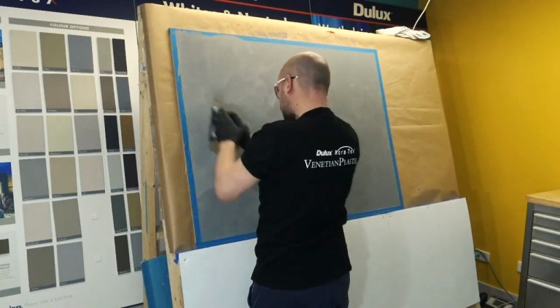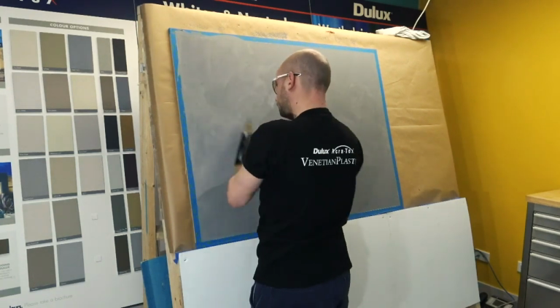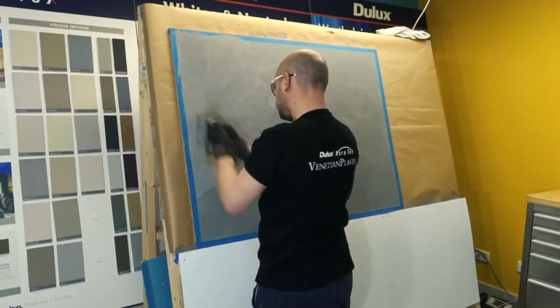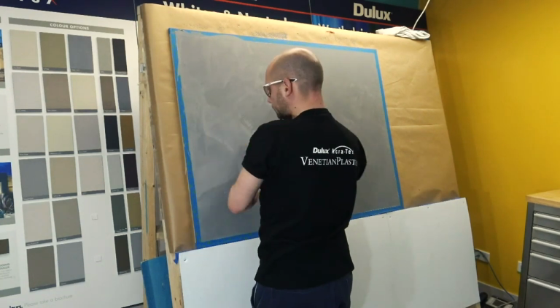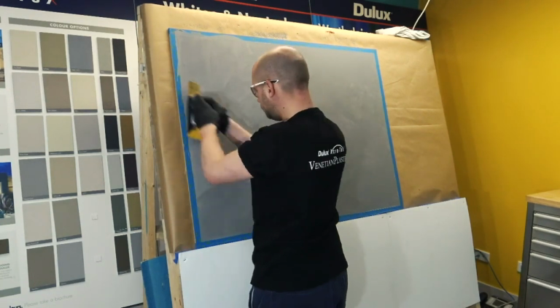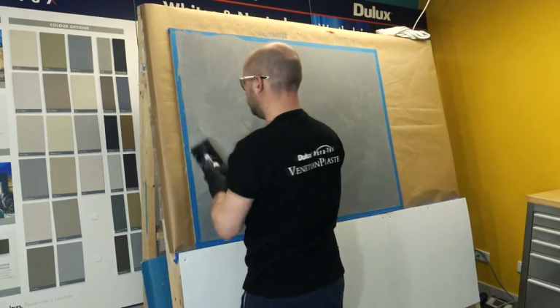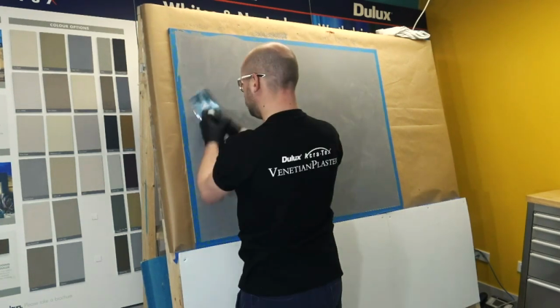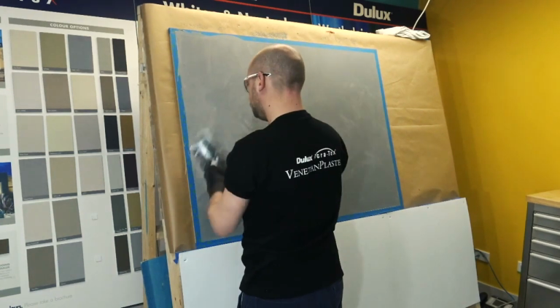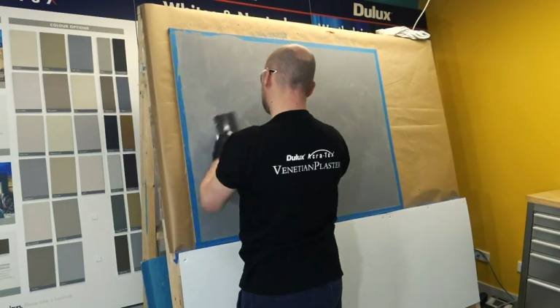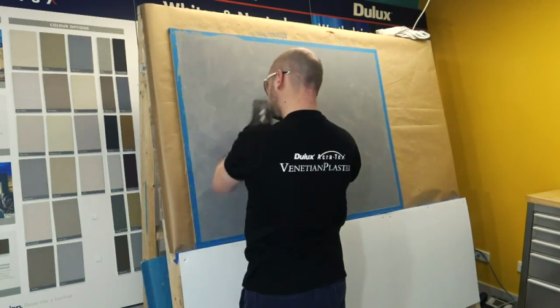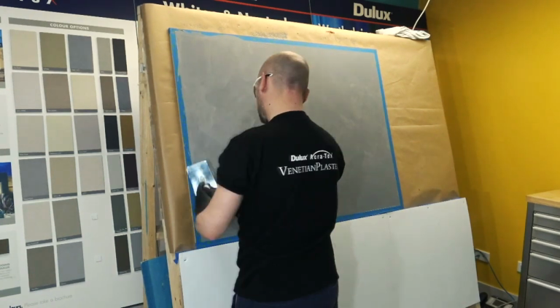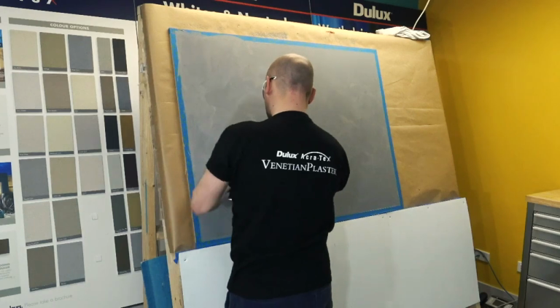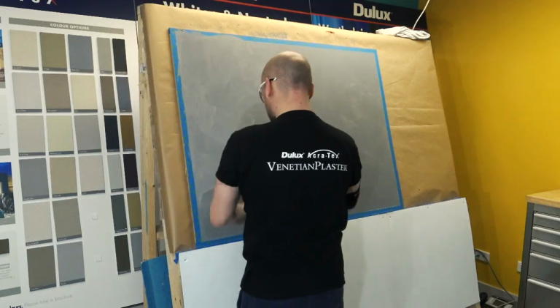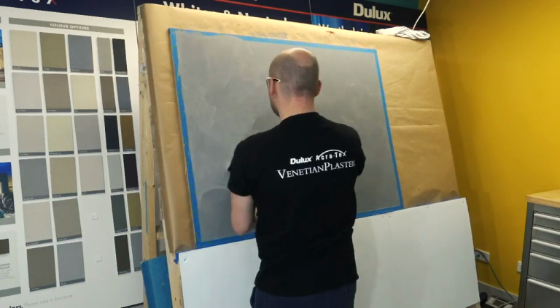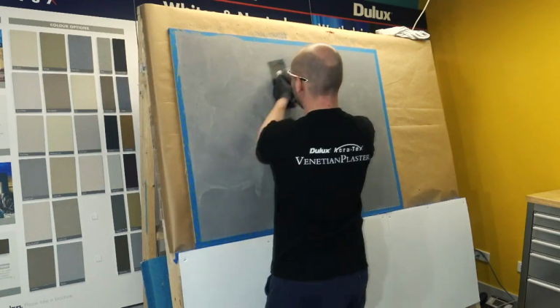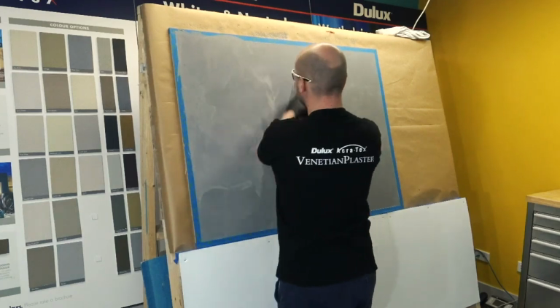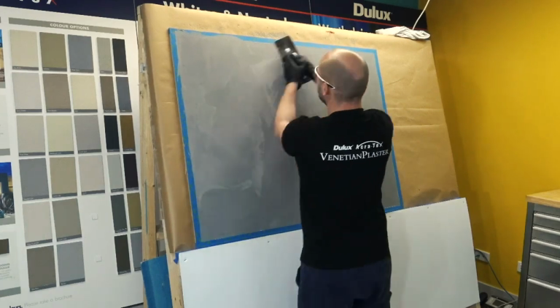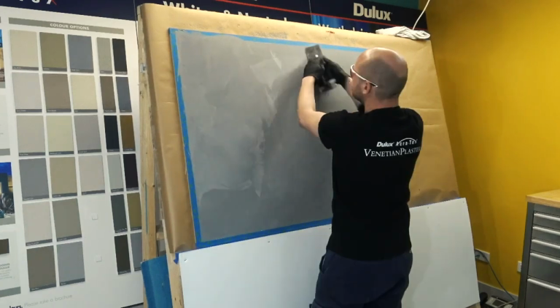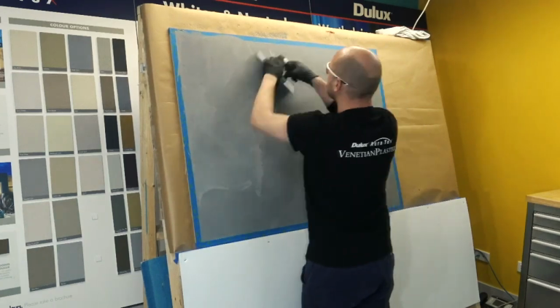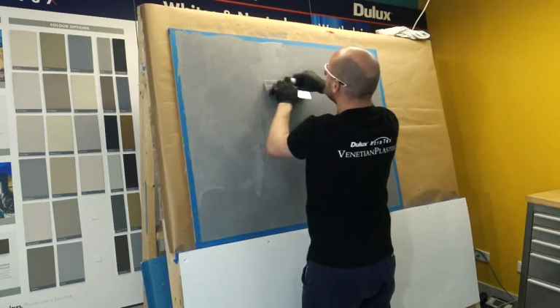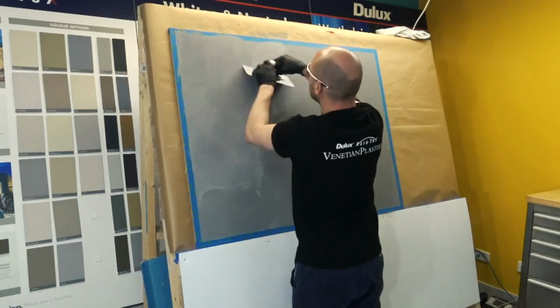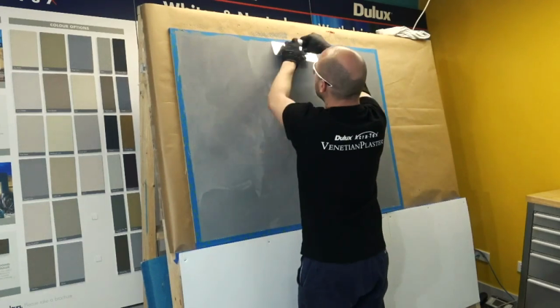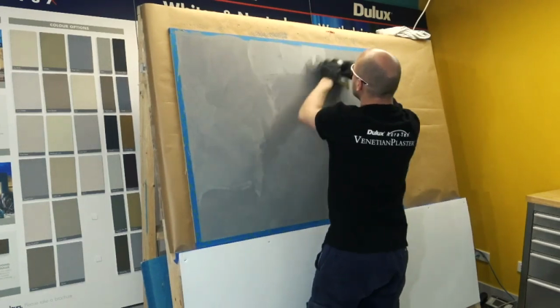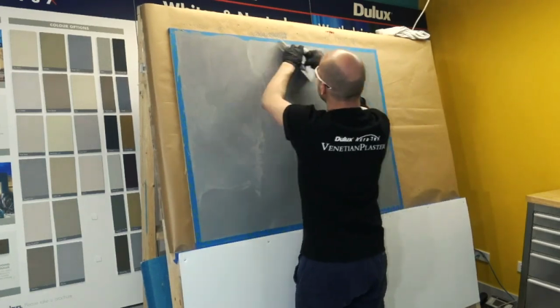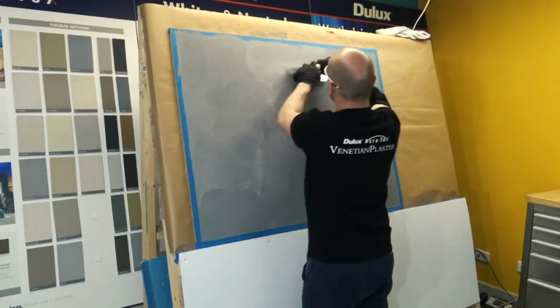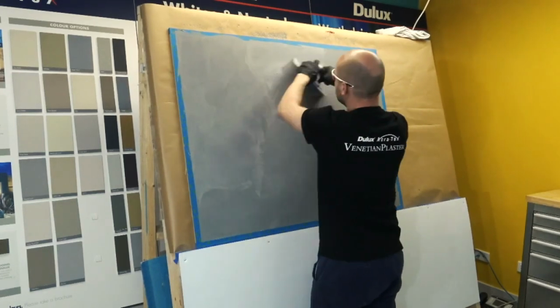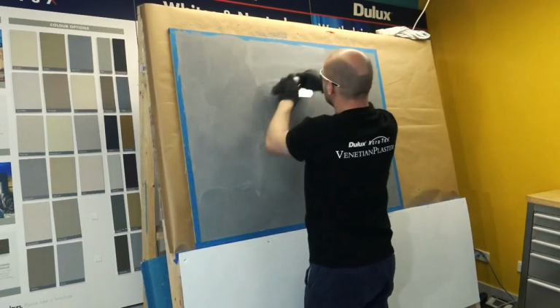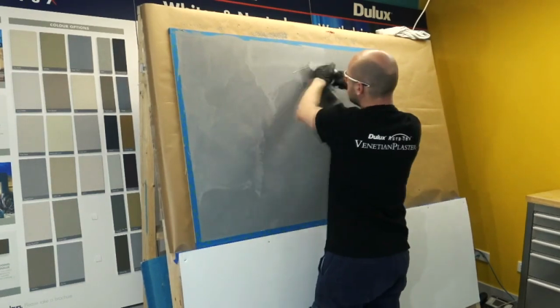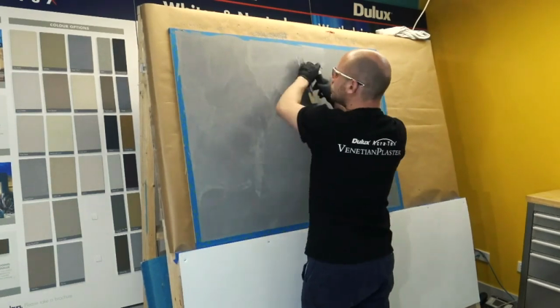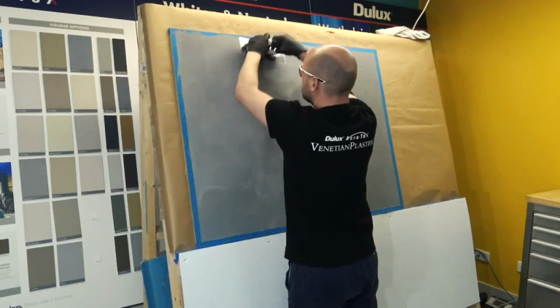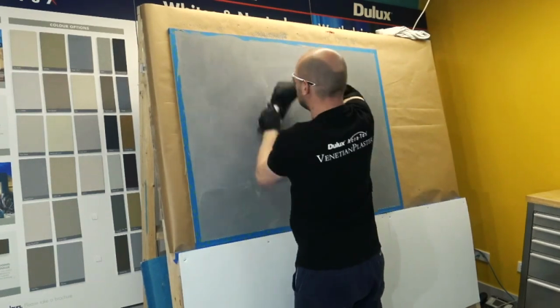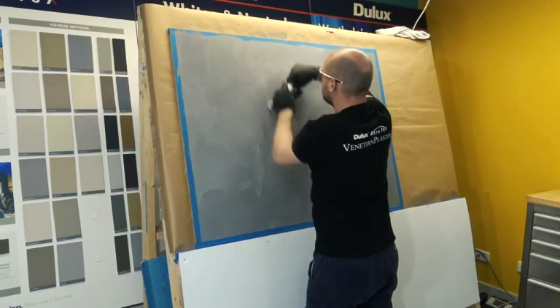It provides you with a deeper, more visible pattern and improves the overall appearance of your coating.